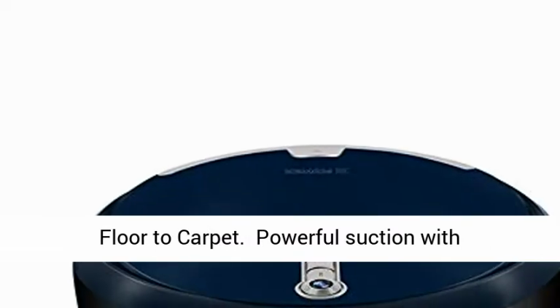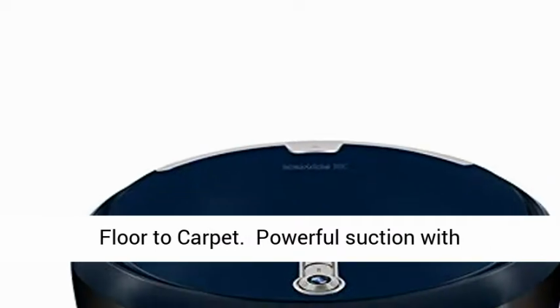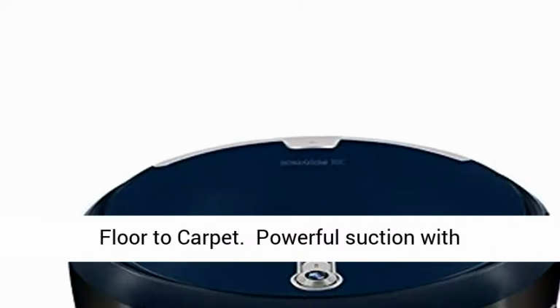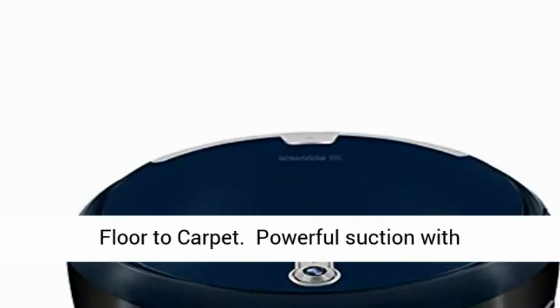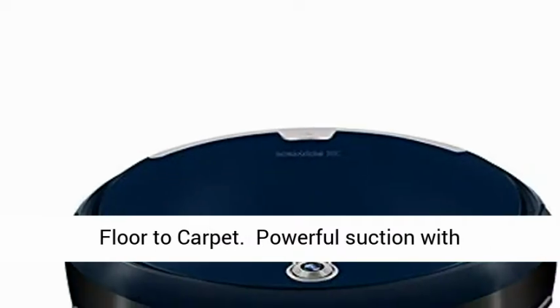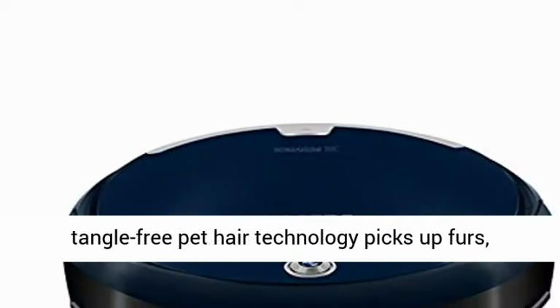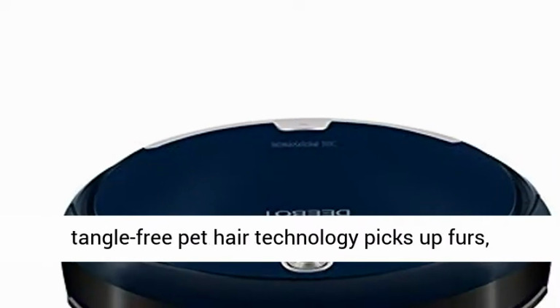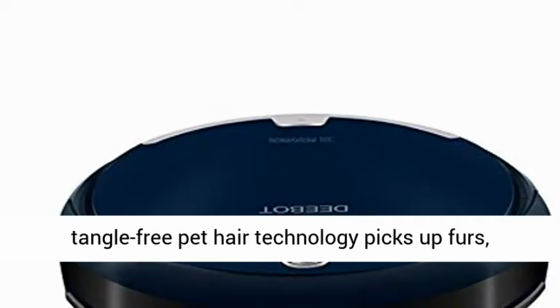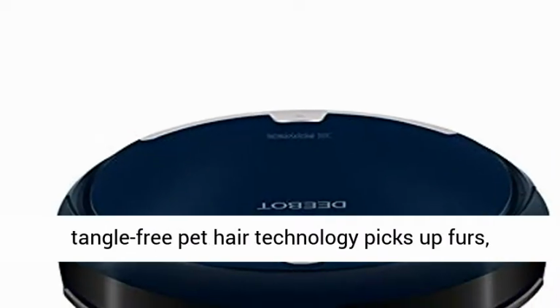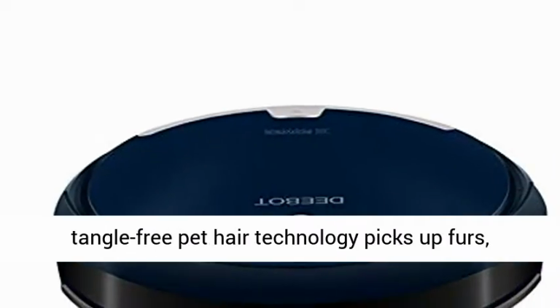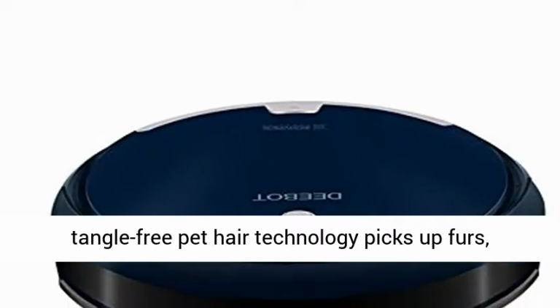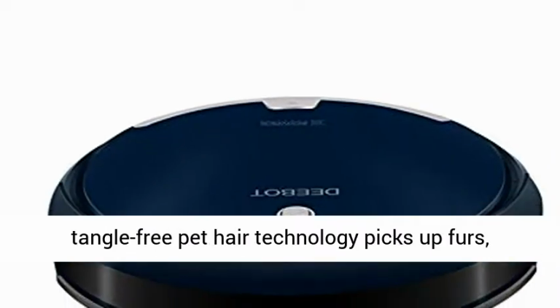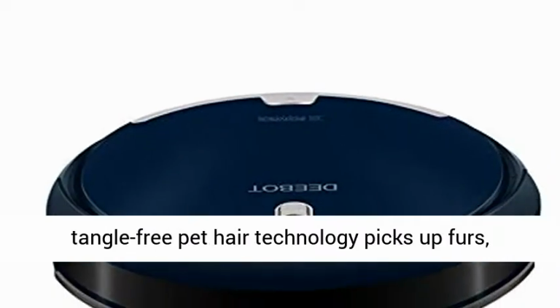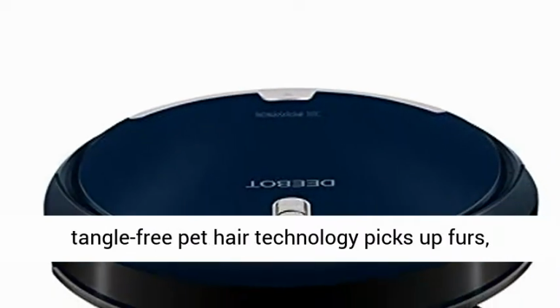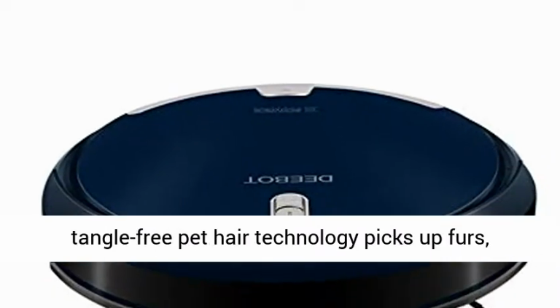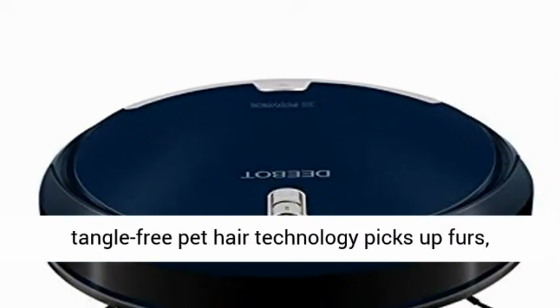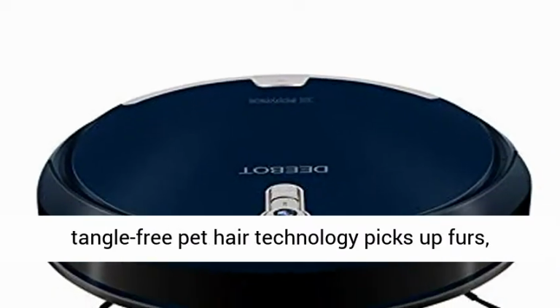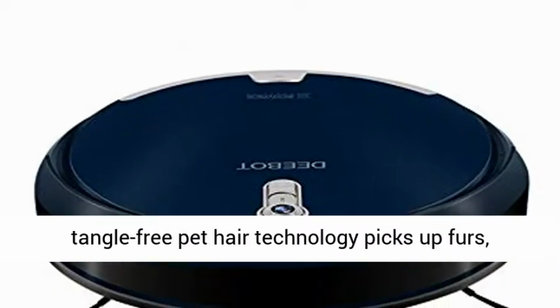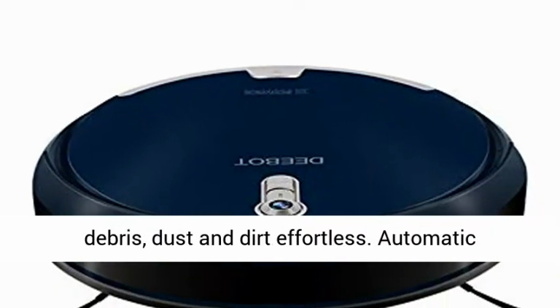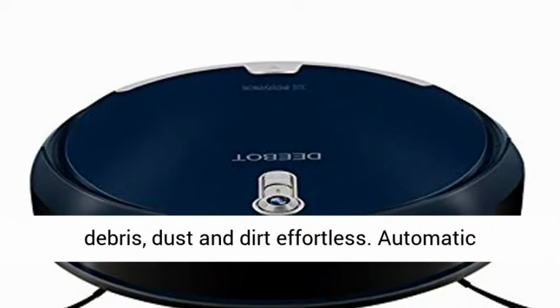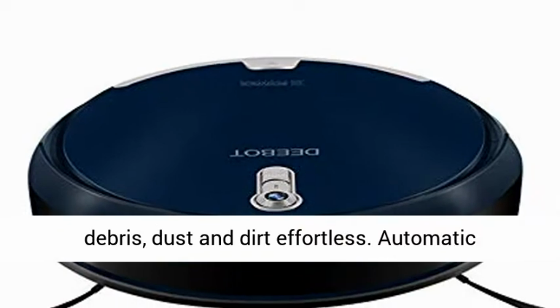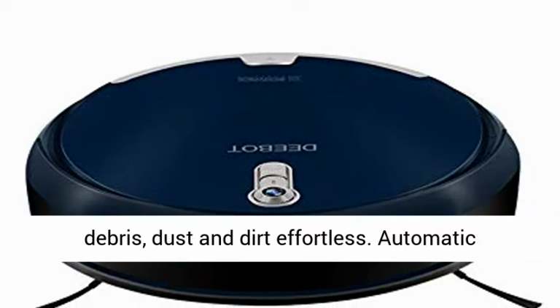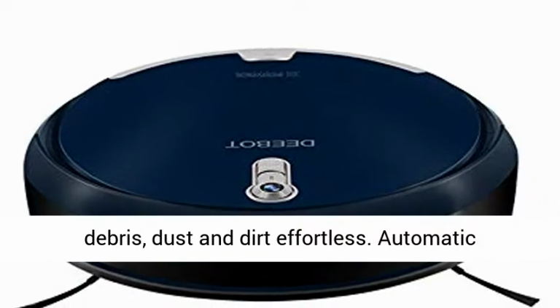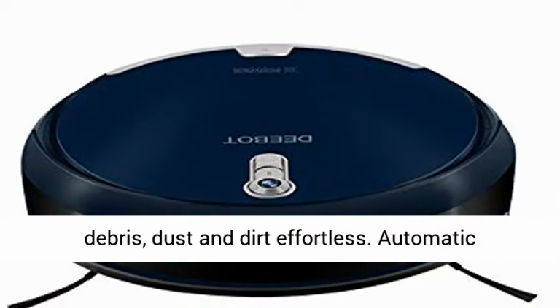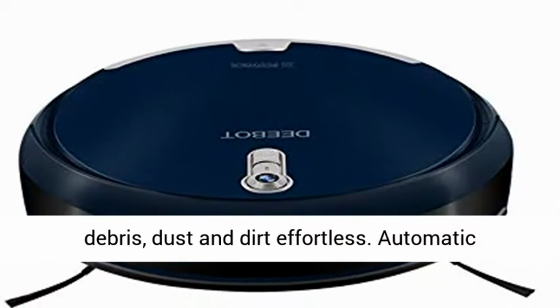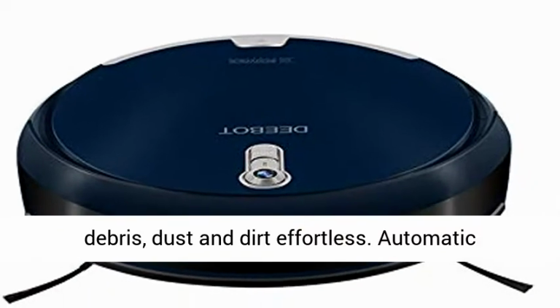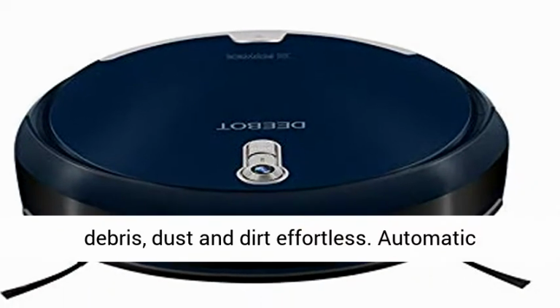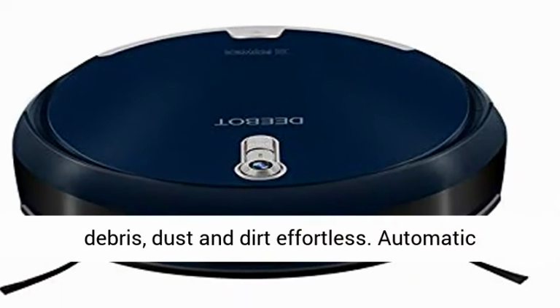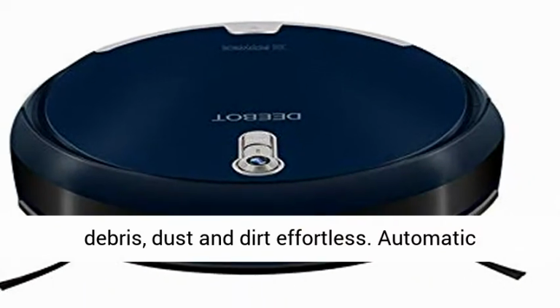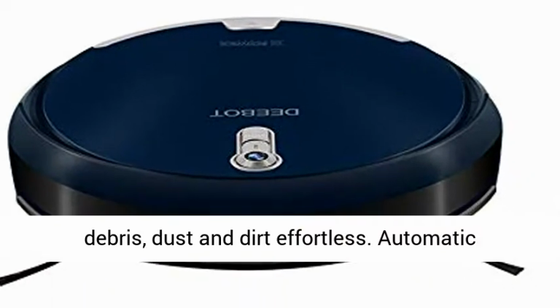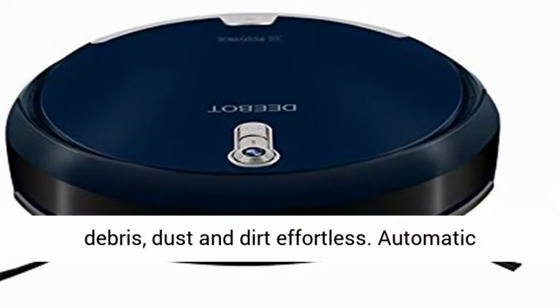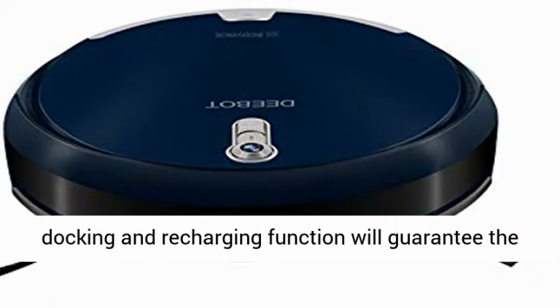Powerful suction with tangle-free pet hair technology picks up furs, debris, dust, and dirt effortlessly.